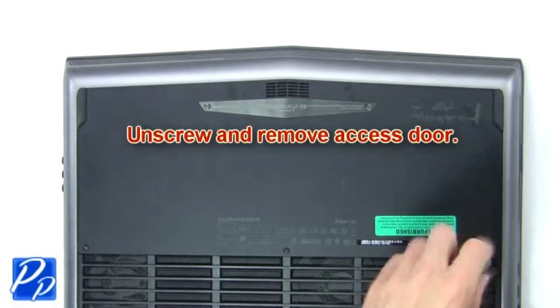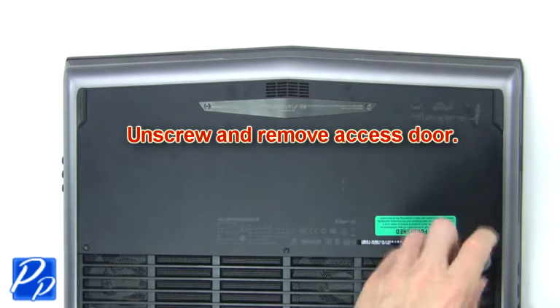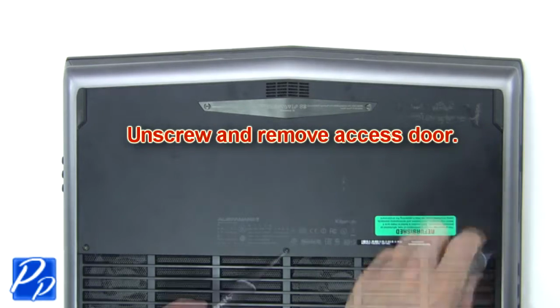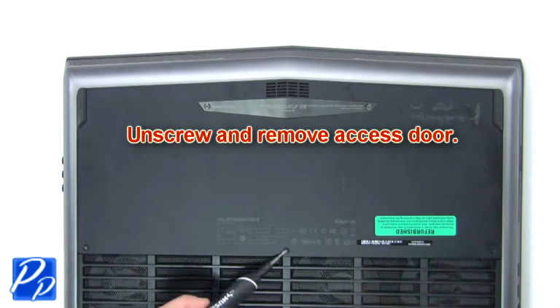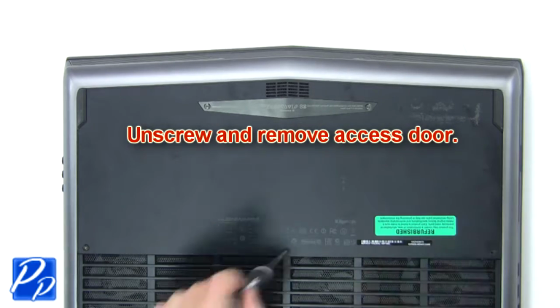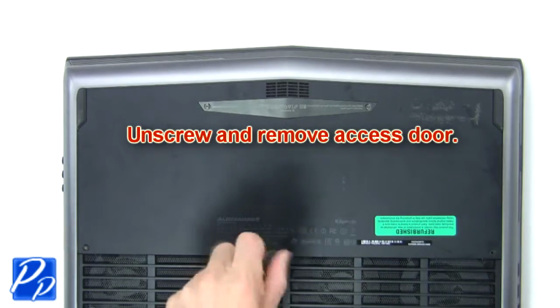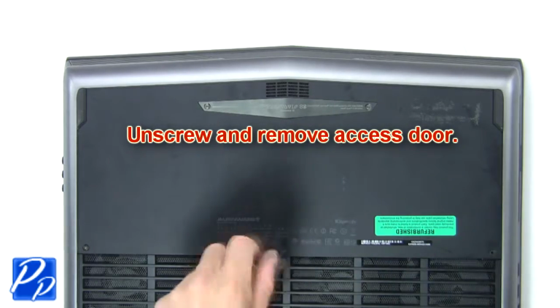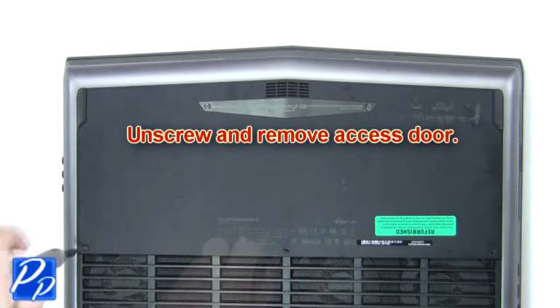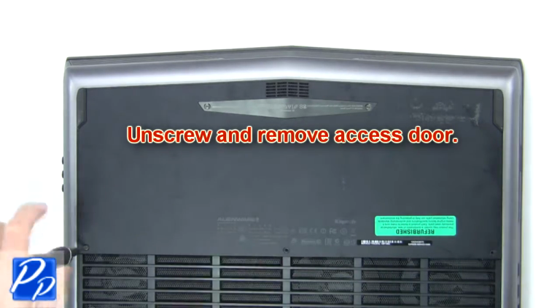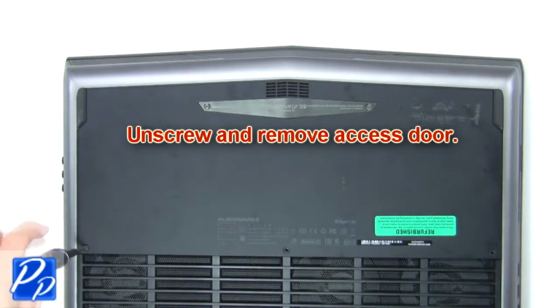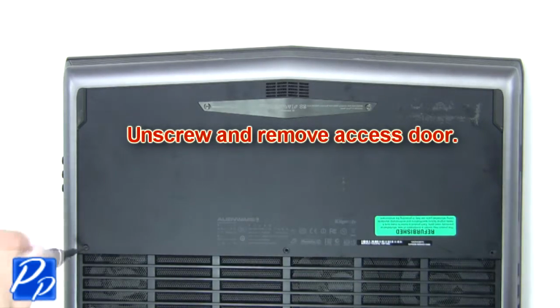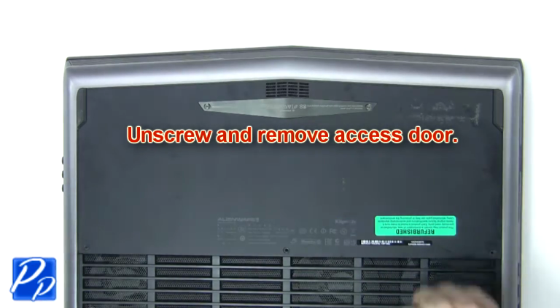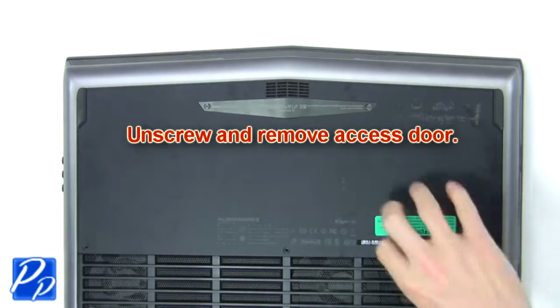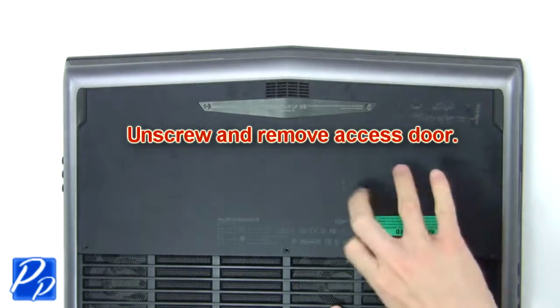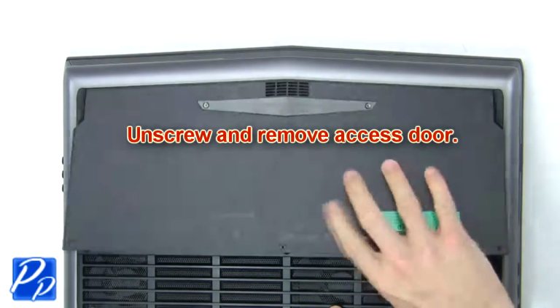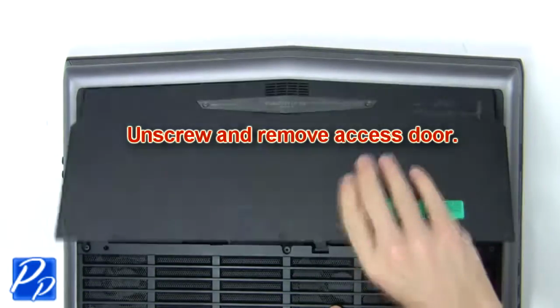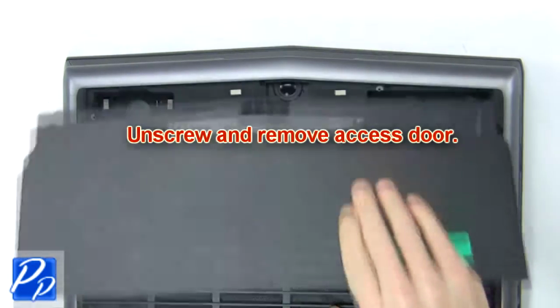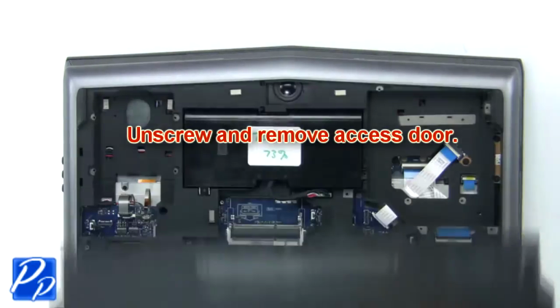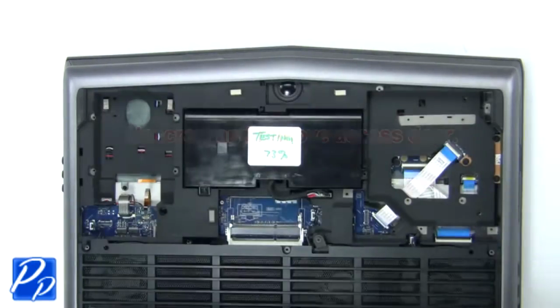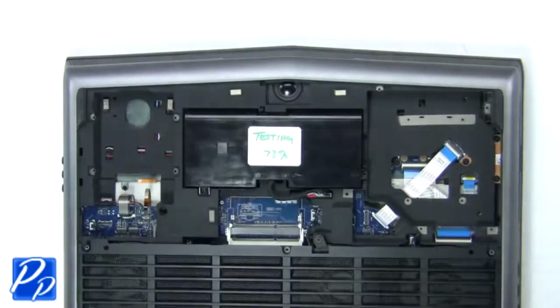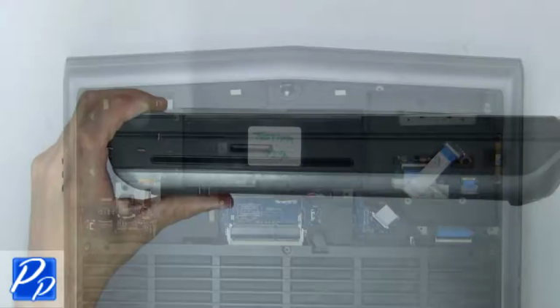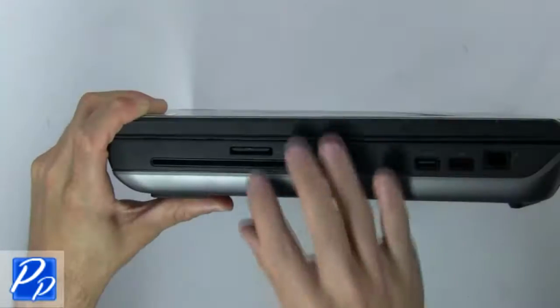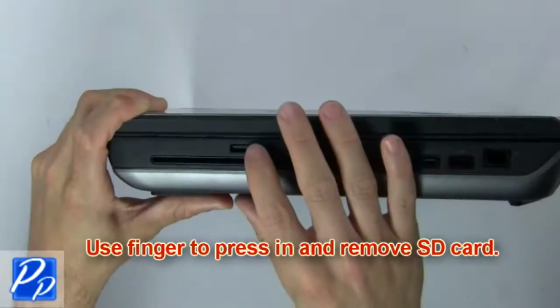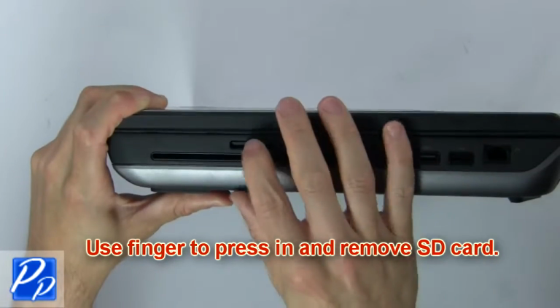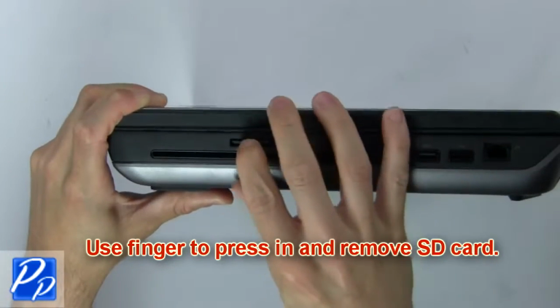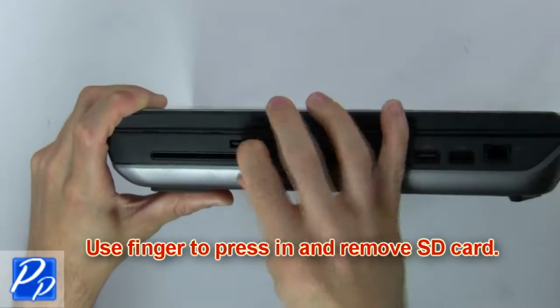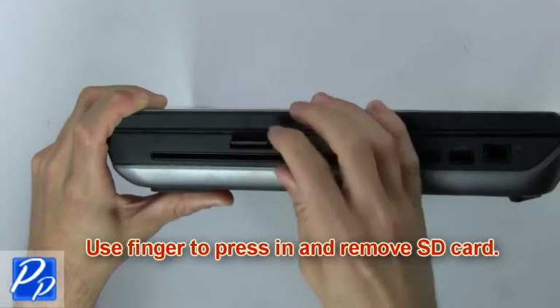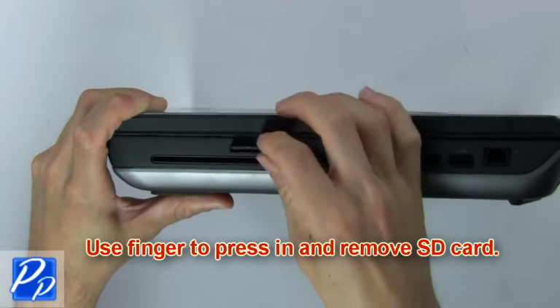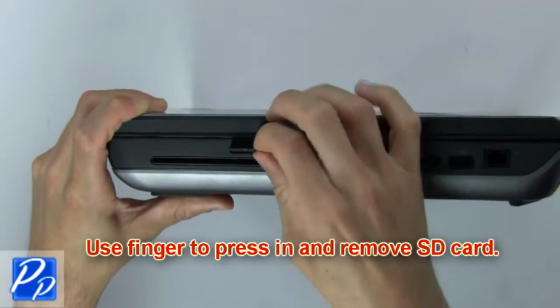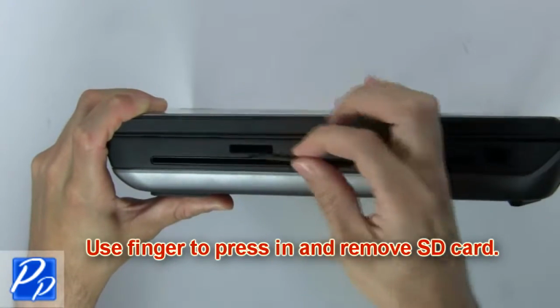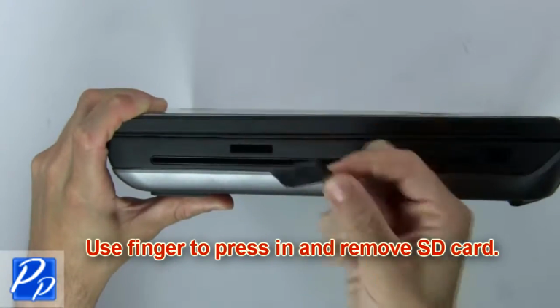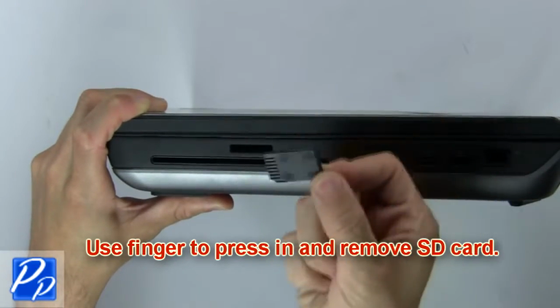First, unscrew then remove the access door. Use your finger to press in and remove the SD card.